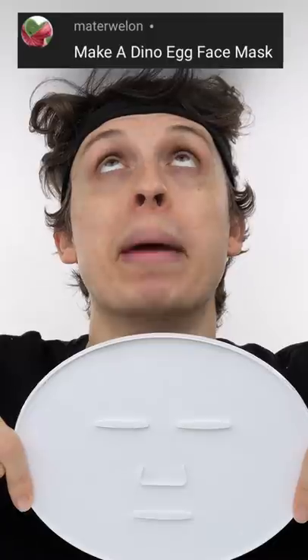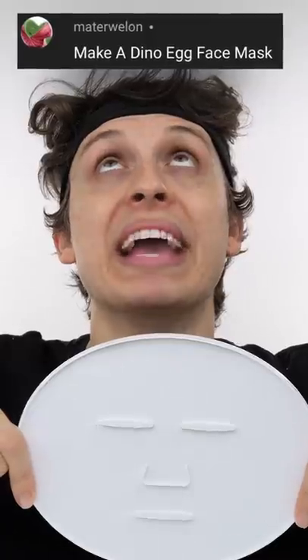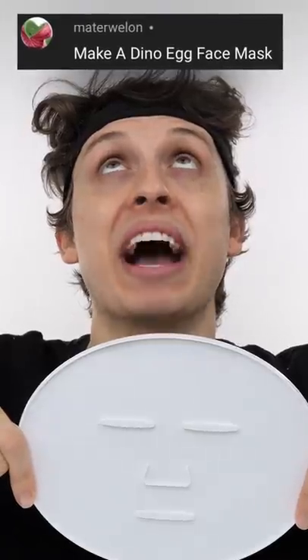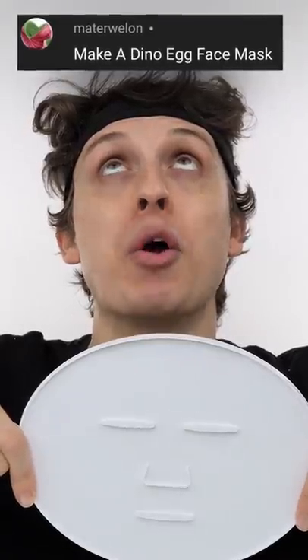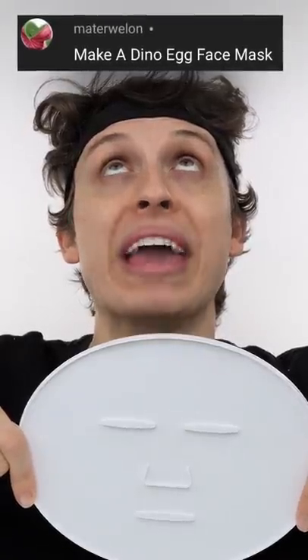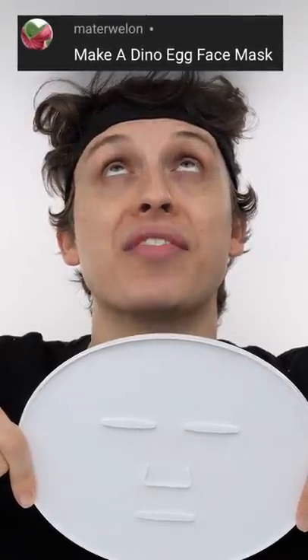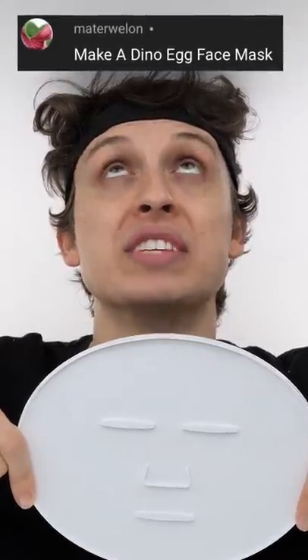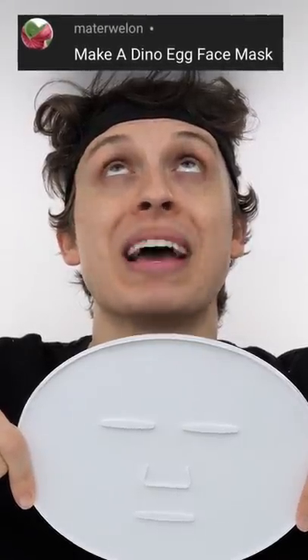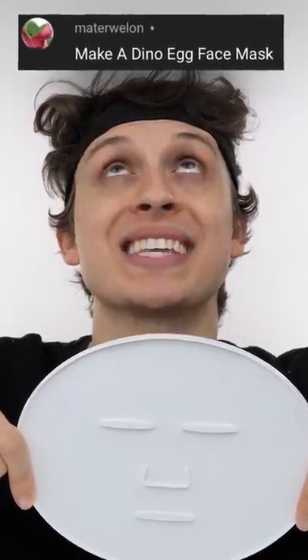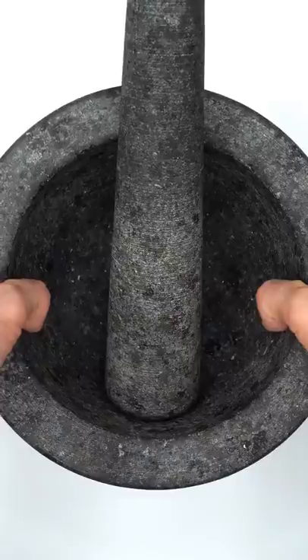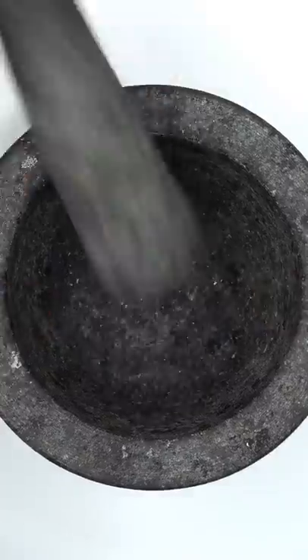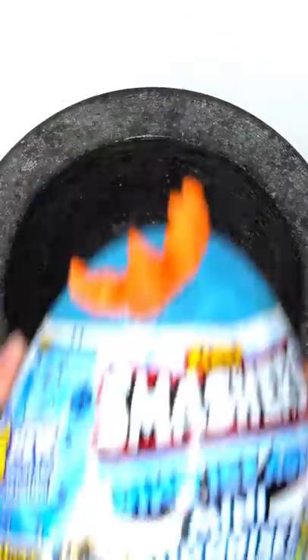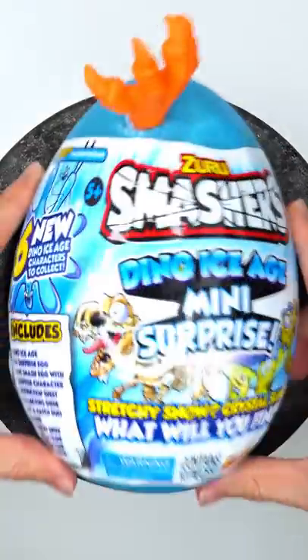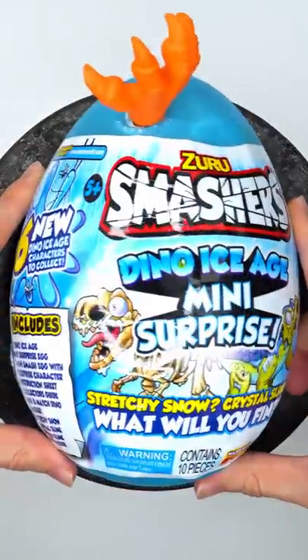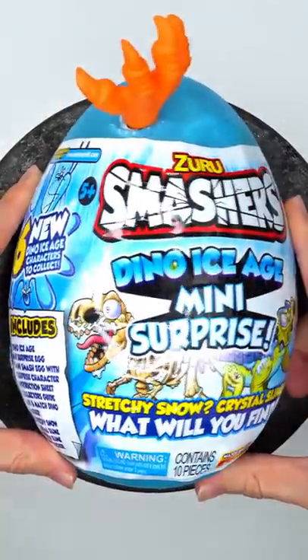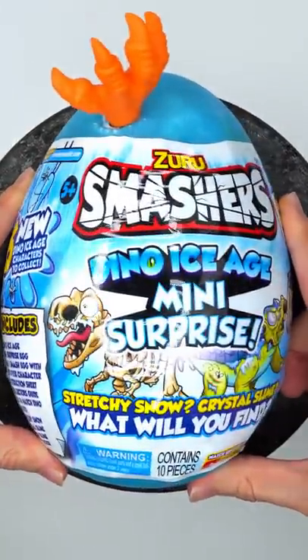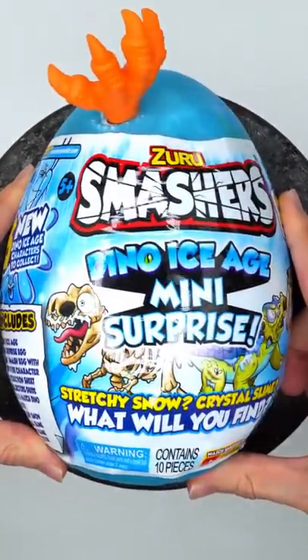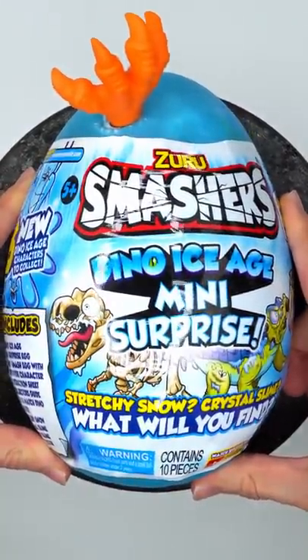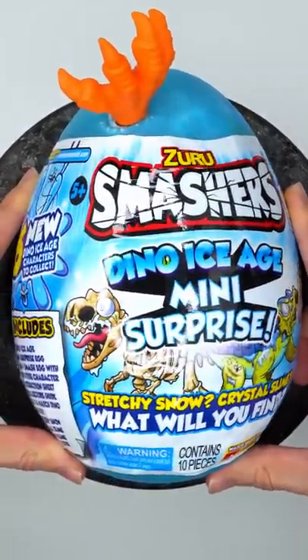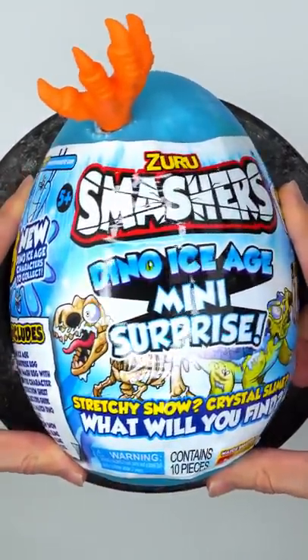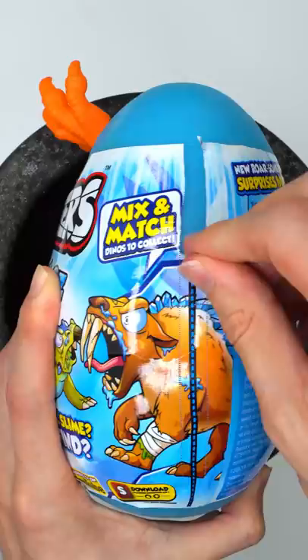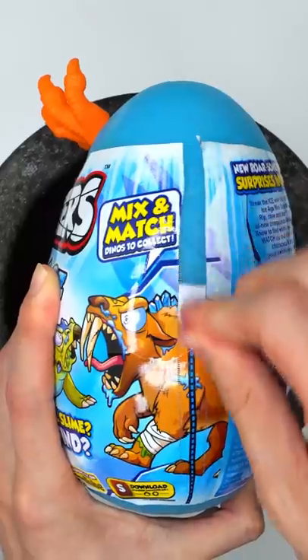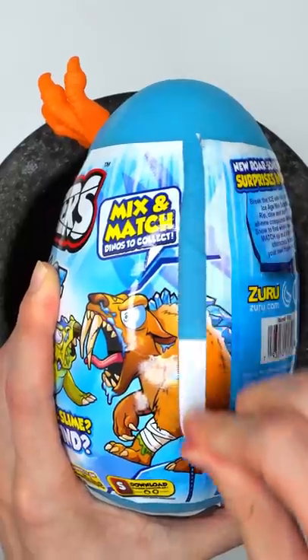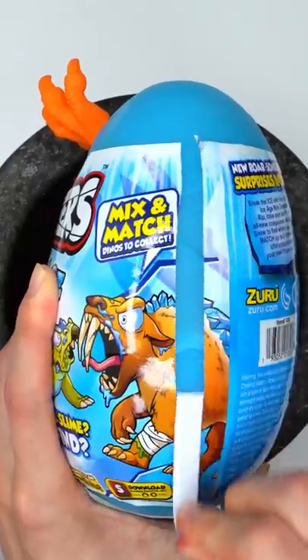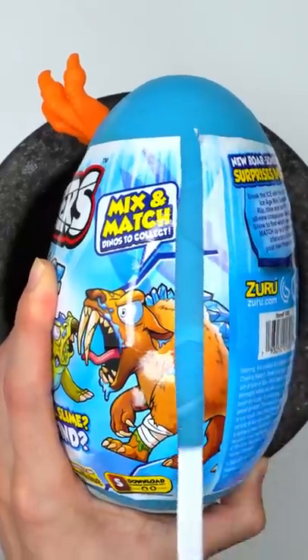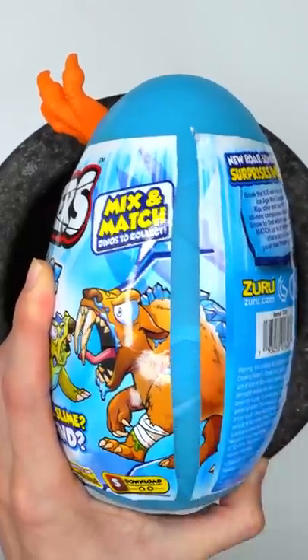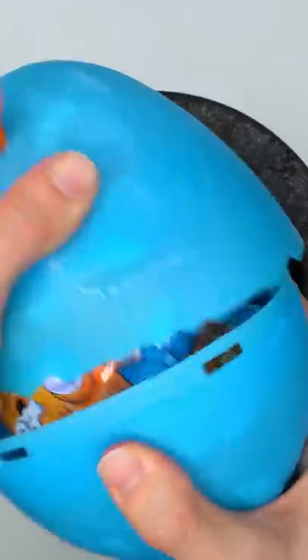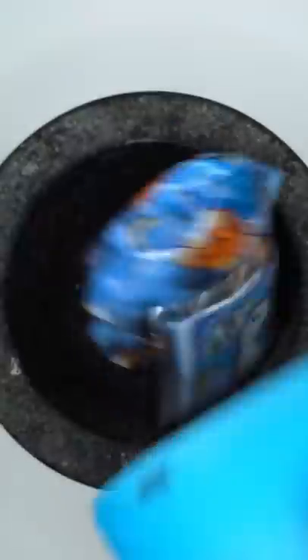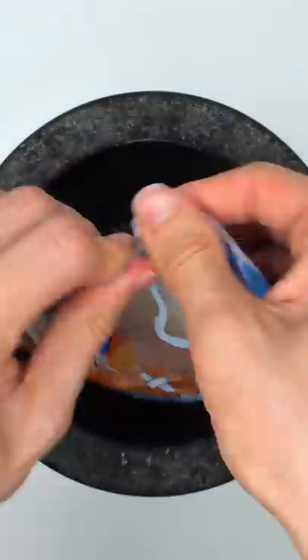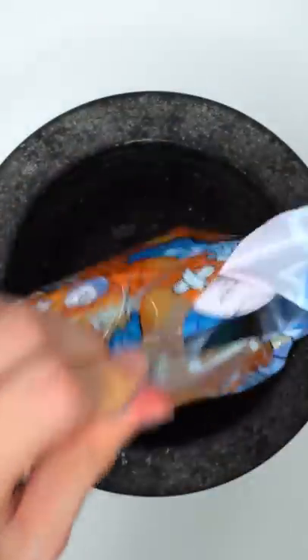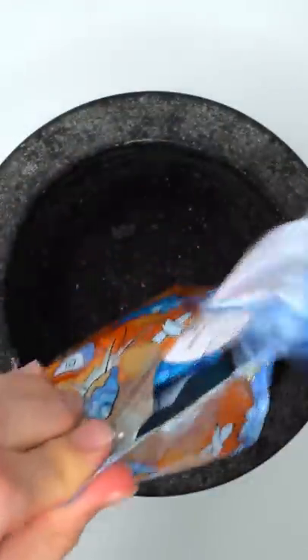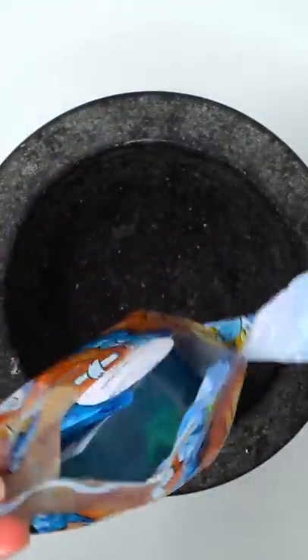Make a dino egg face mask. Dino egg with many surprises. Let's crack it open — it comes with four things.